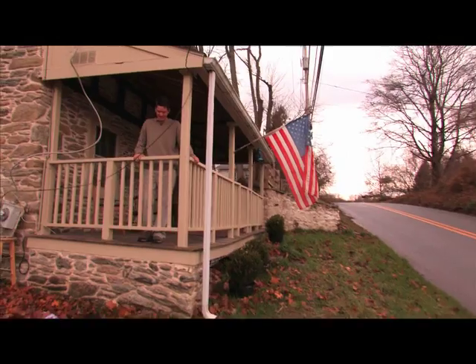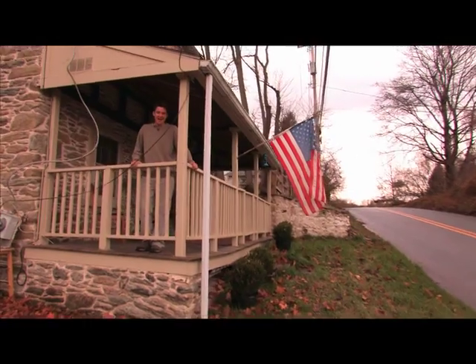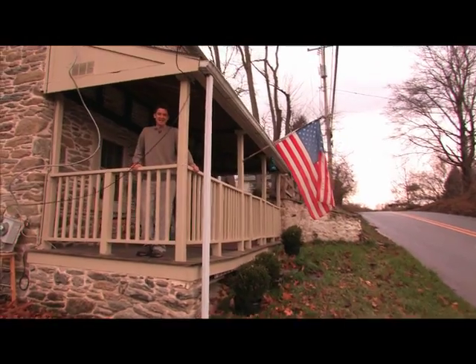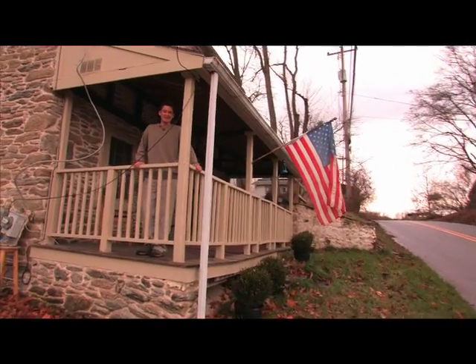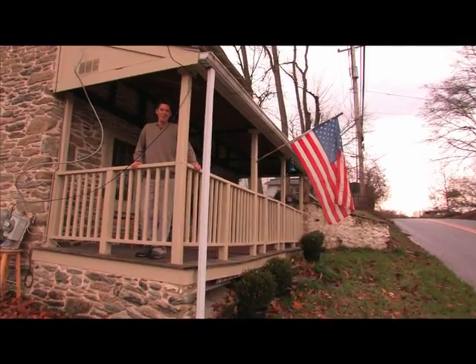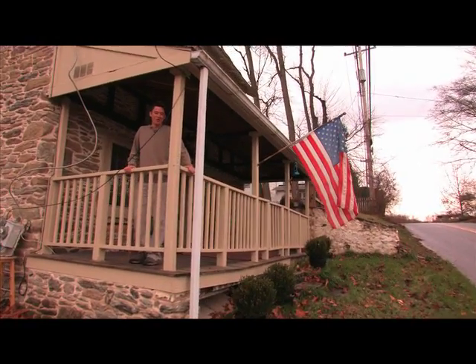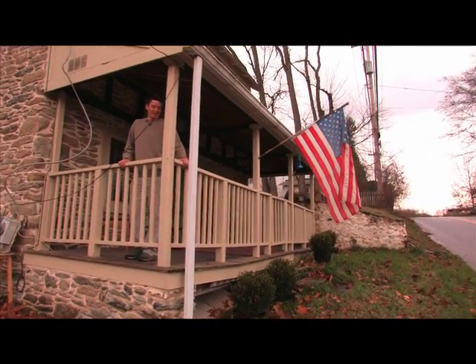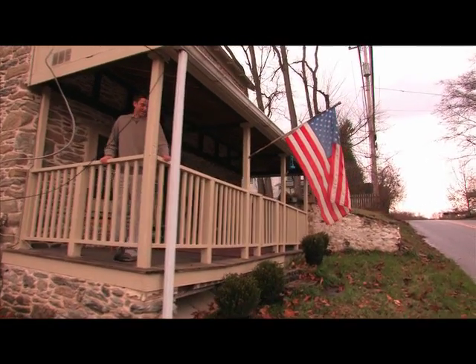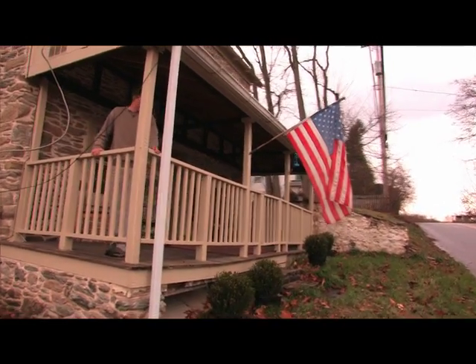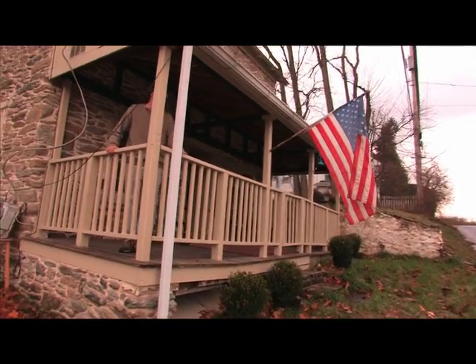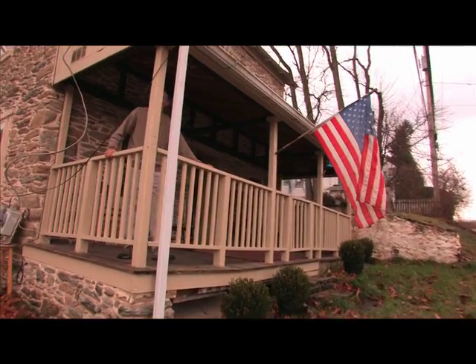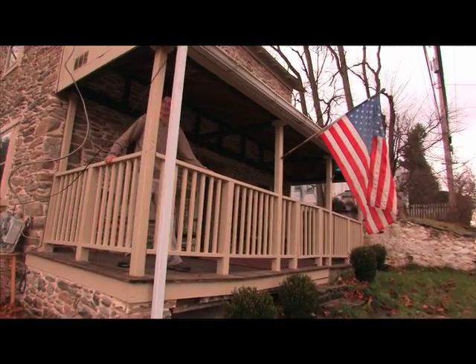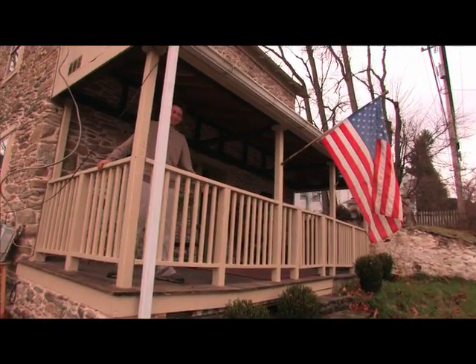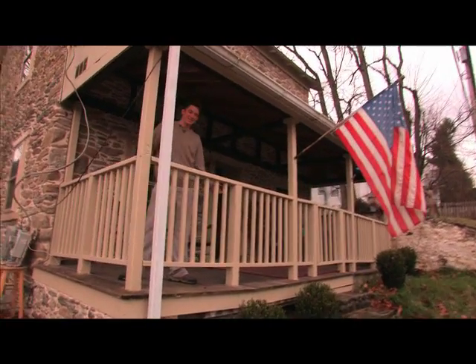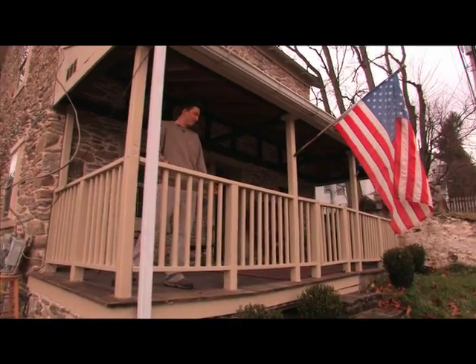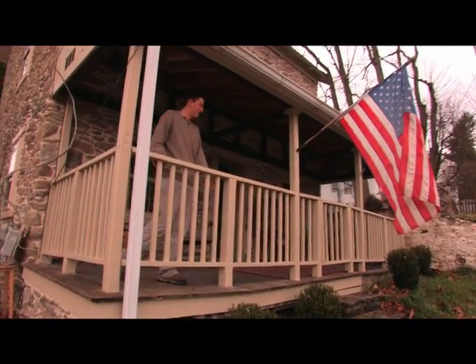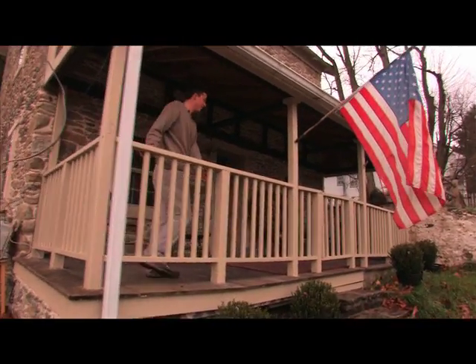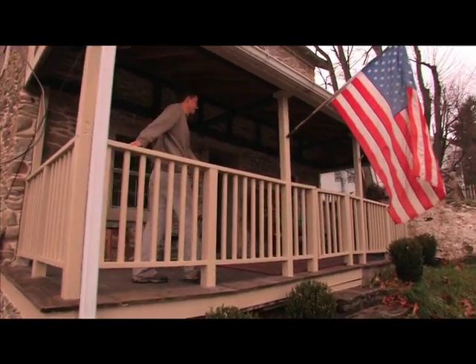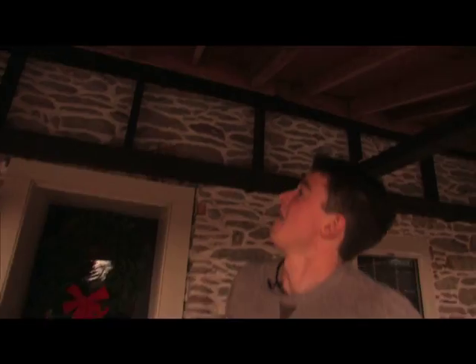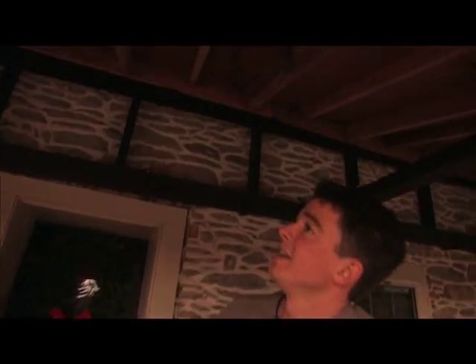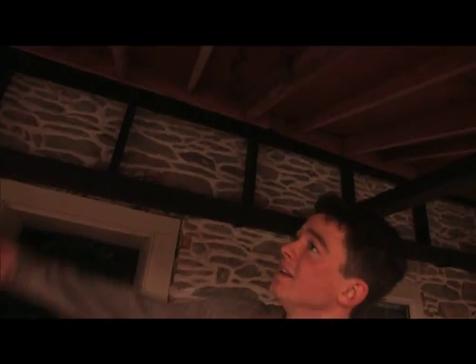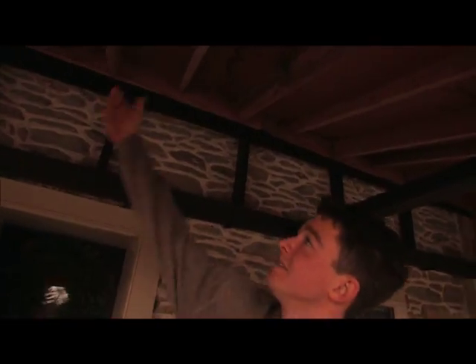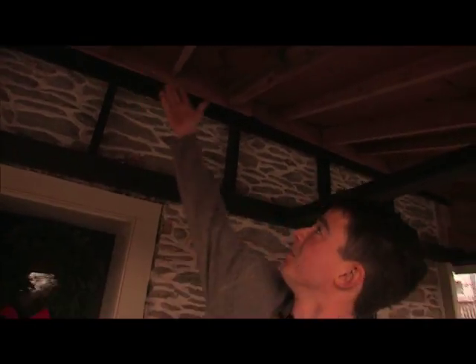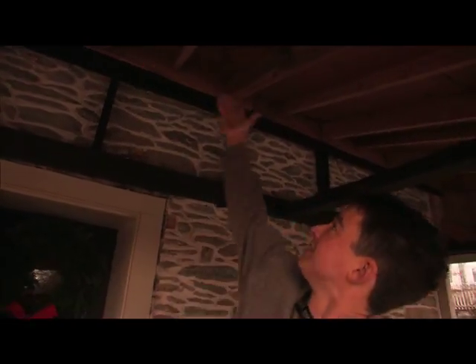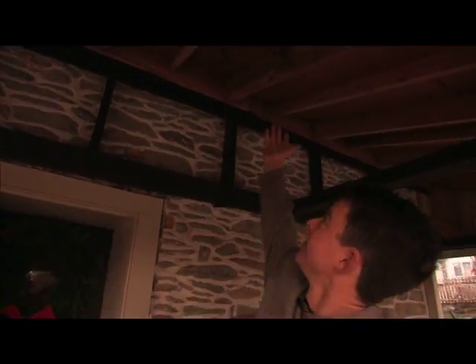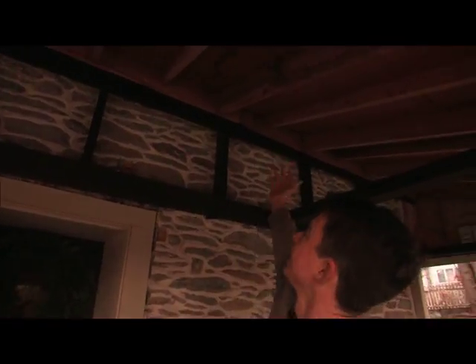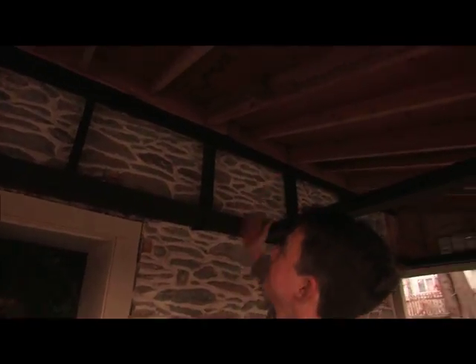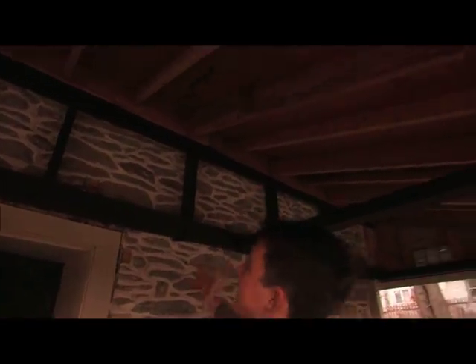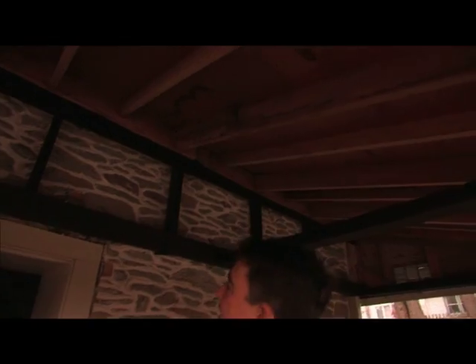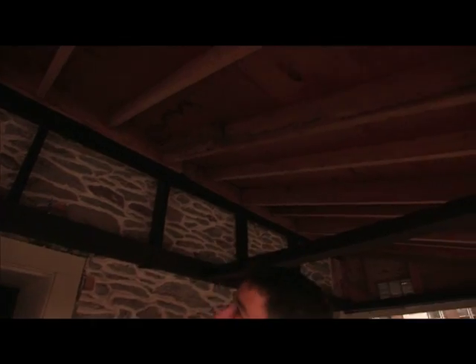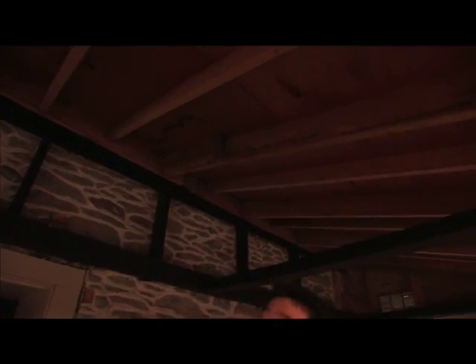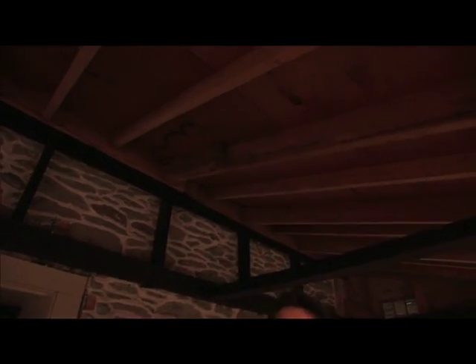I need new wood, new banisters, new railings. I need my ceiling to be taken care of.